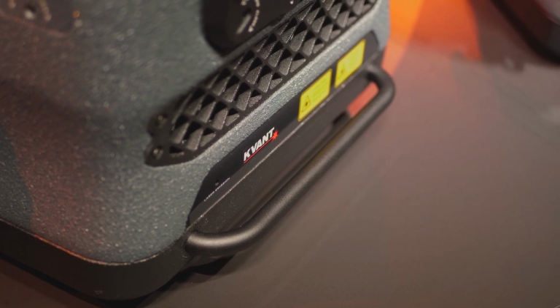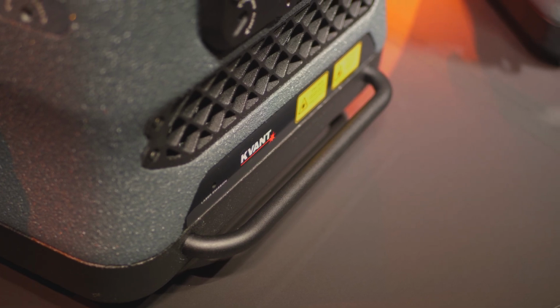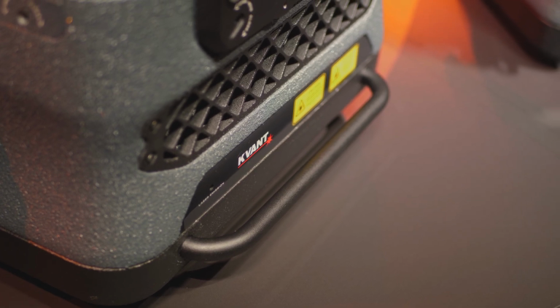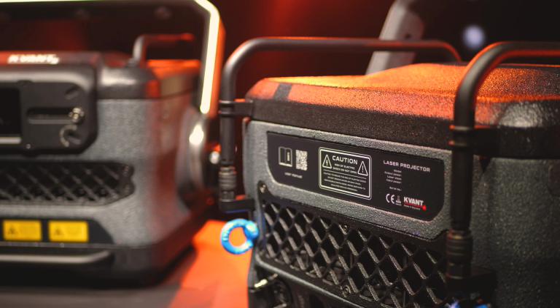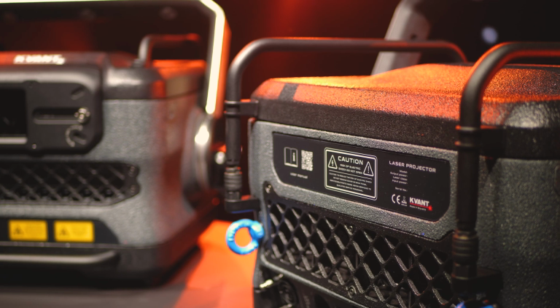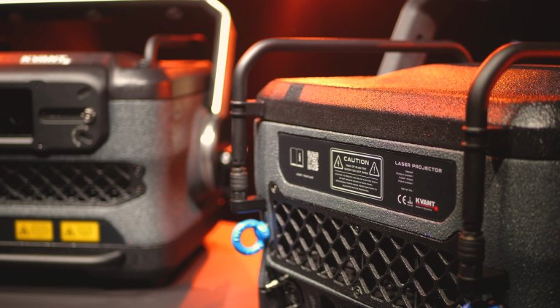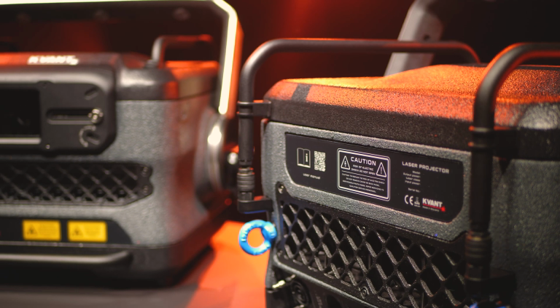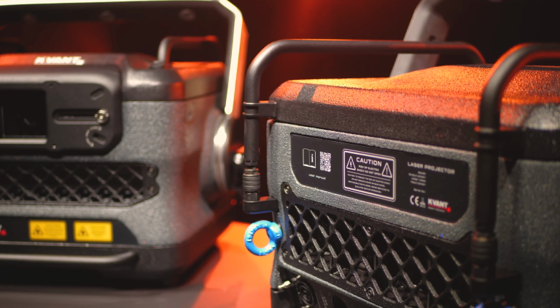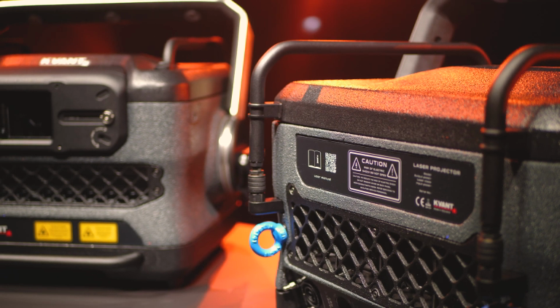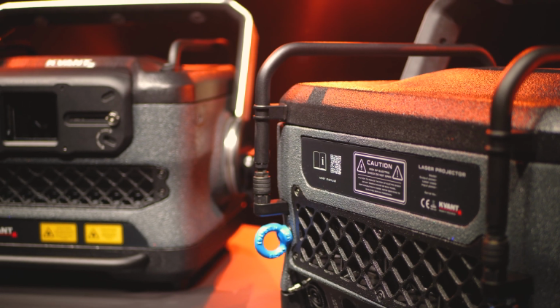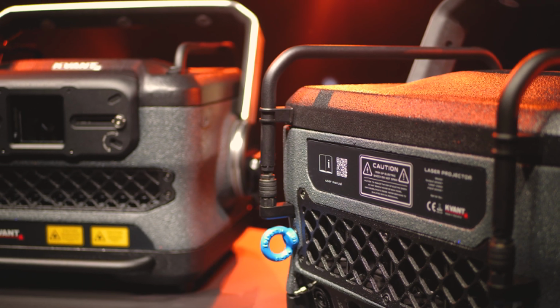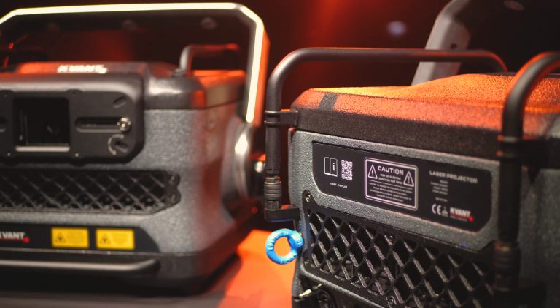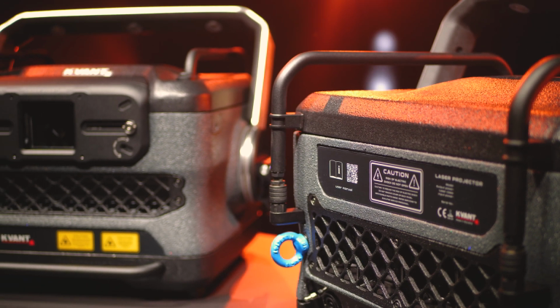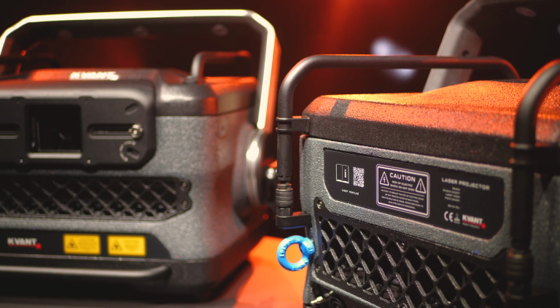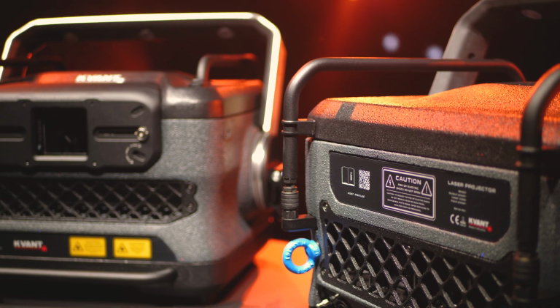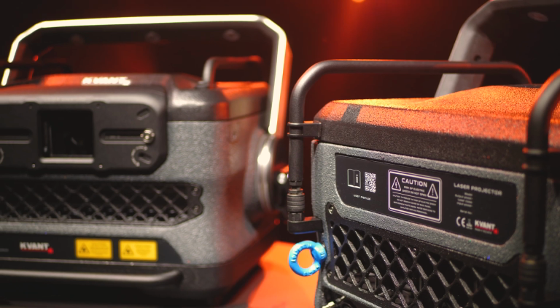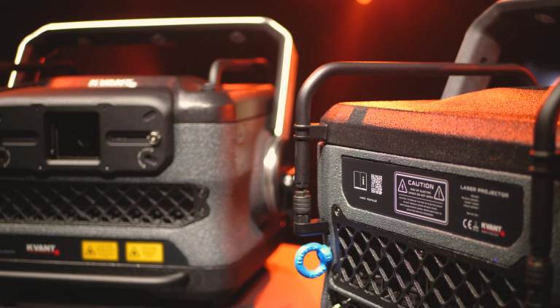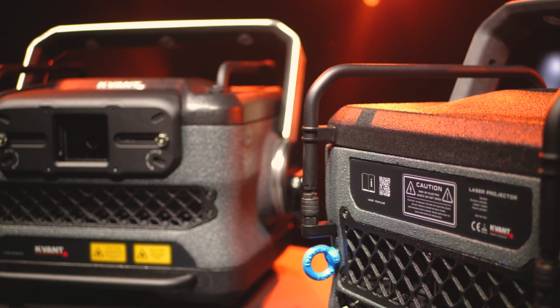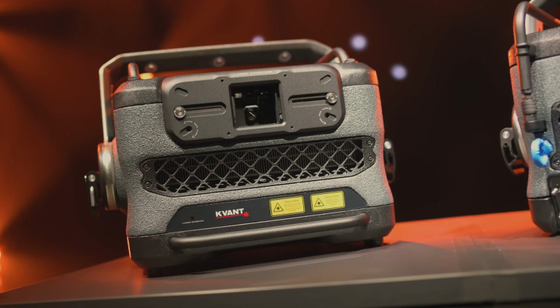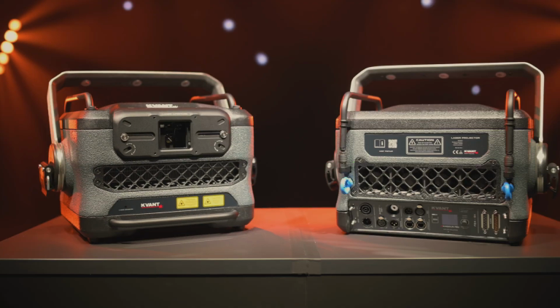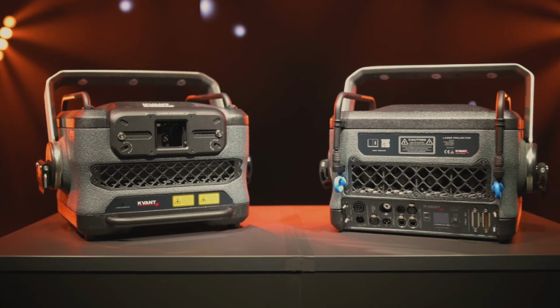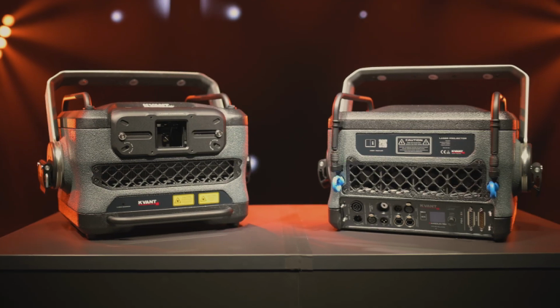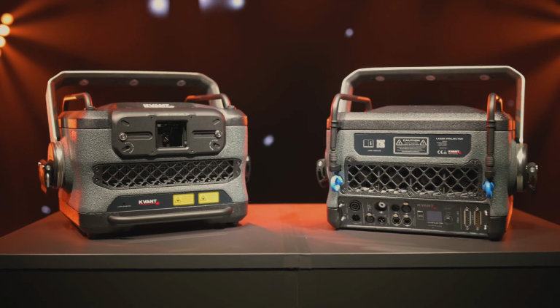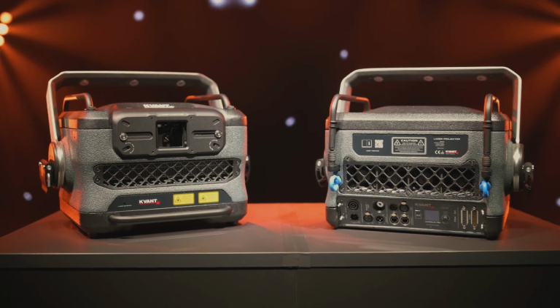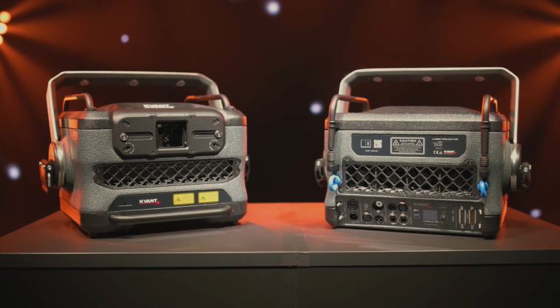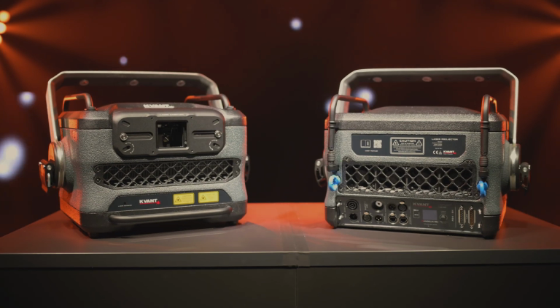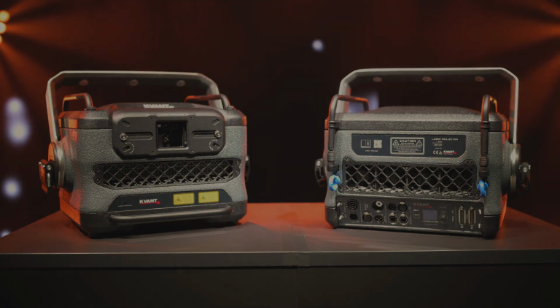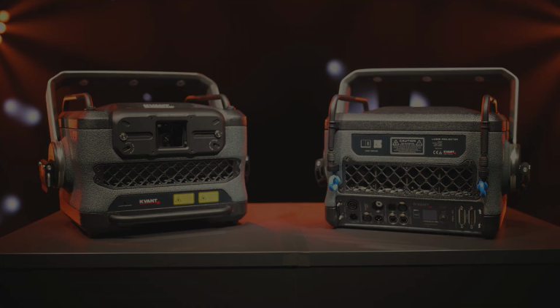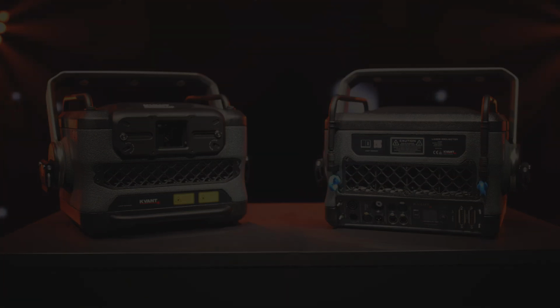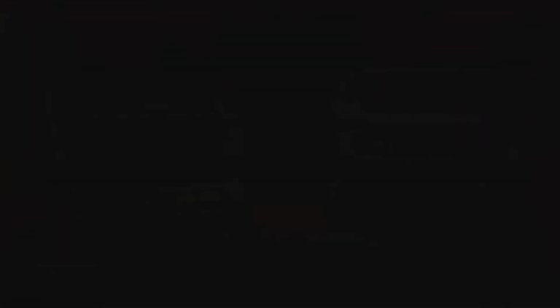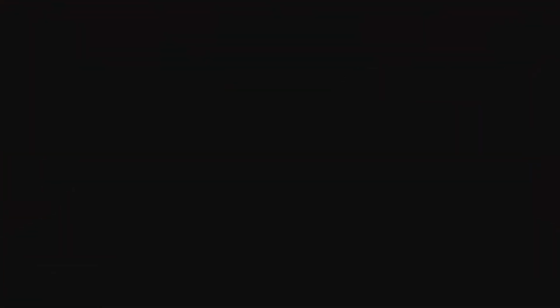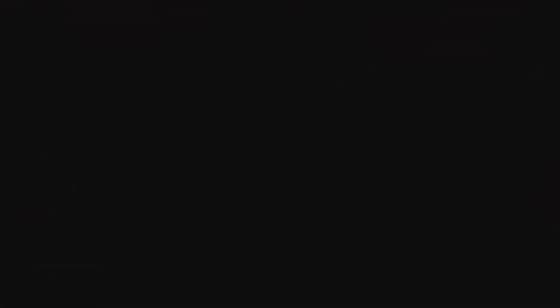Metal pipe bumpers are great for increased protection and easier handling when the projector is out of the flight case.